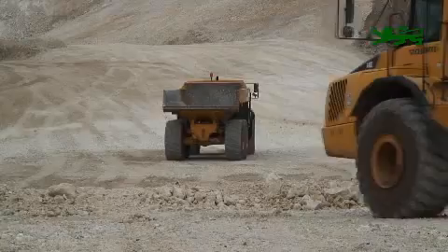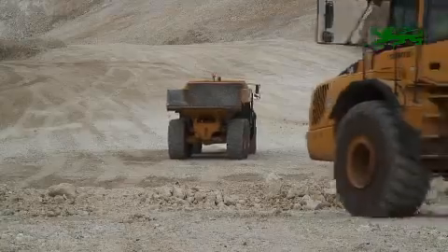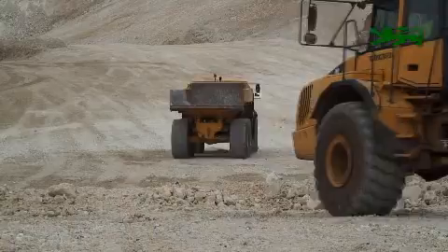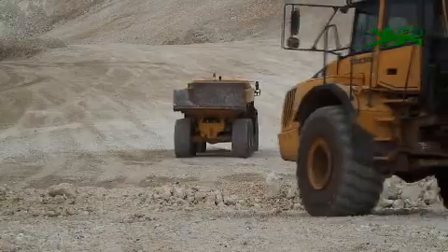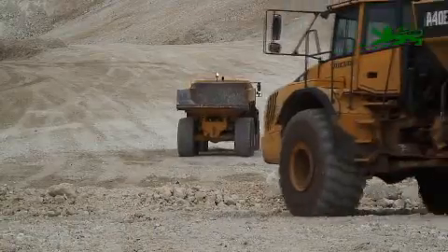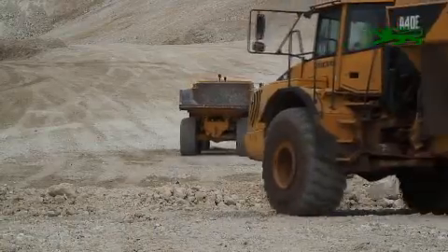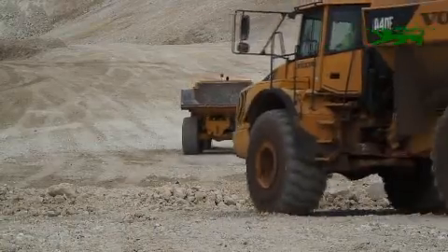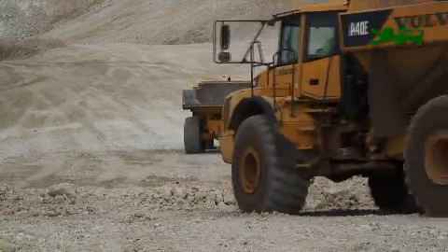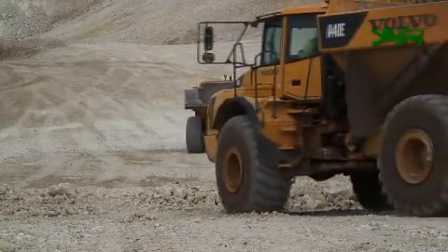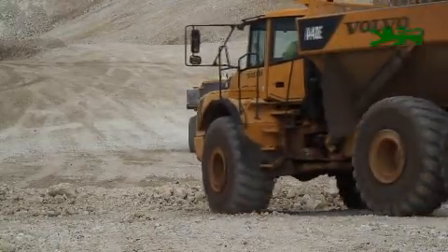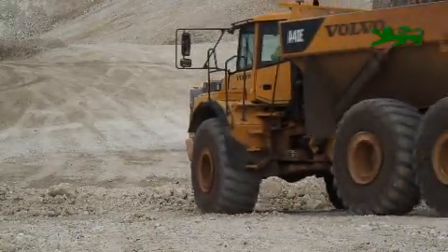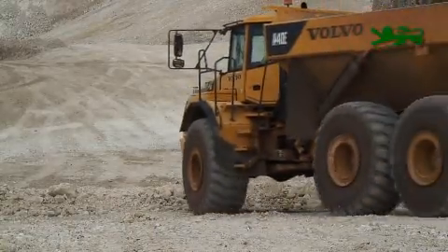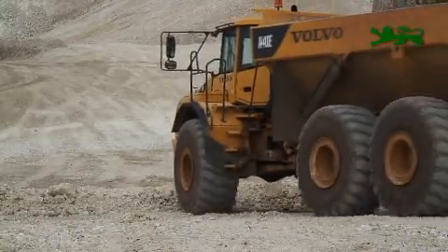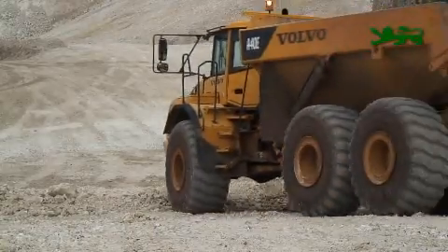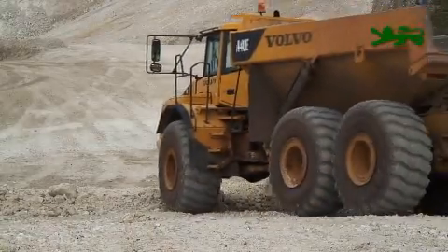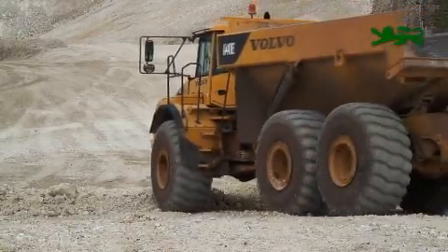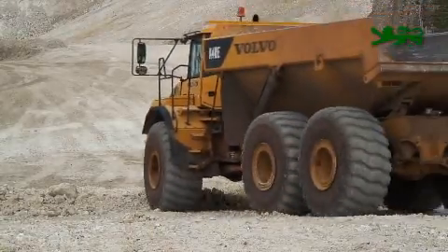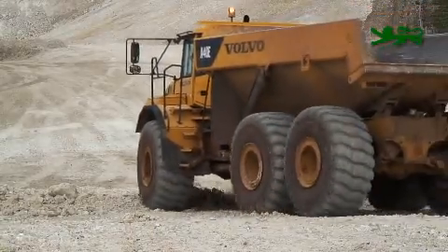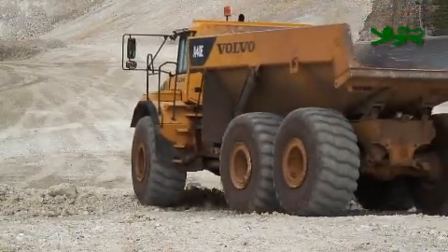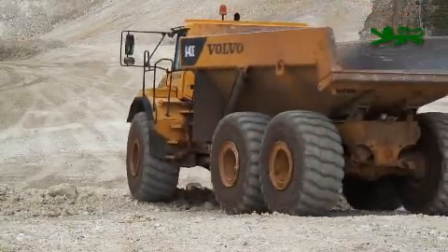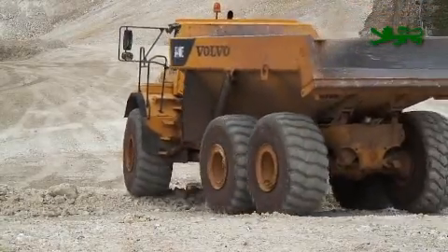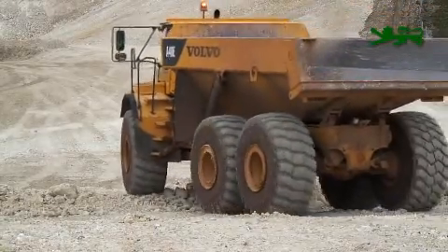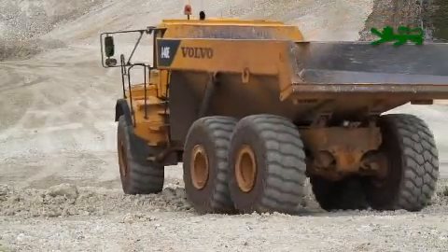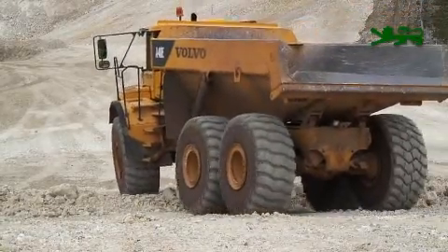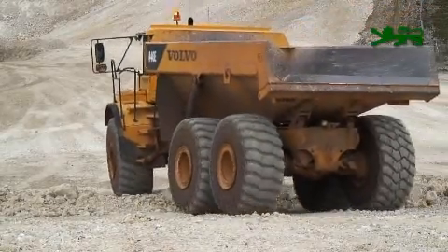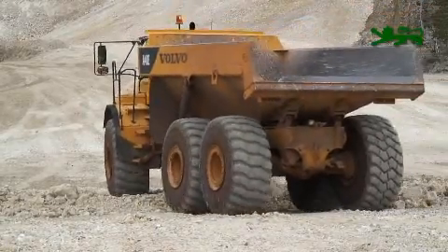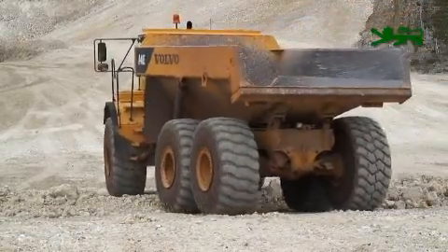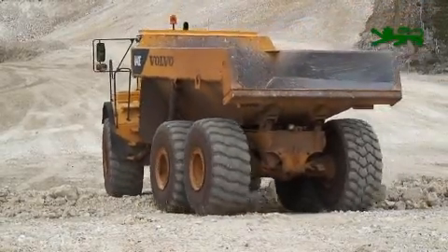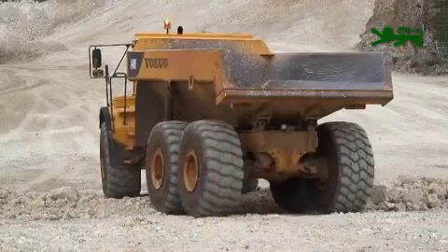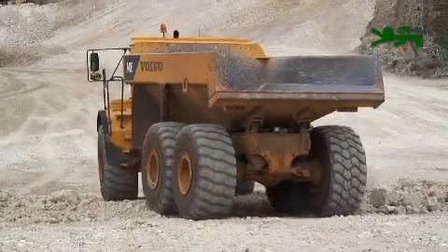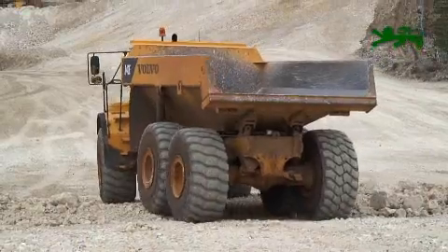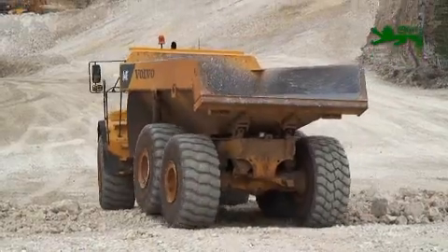The relief road will pass over the top of the underbridge, which will be completed by Spring 2010.